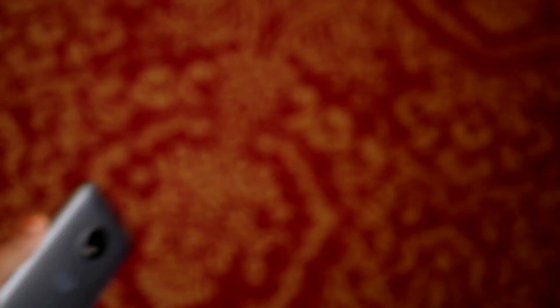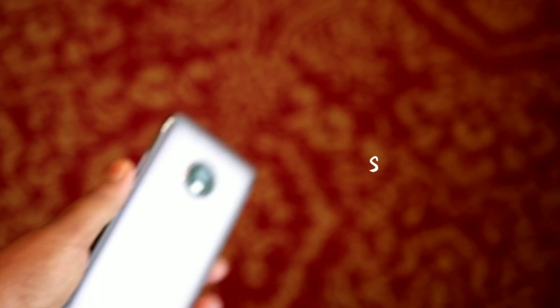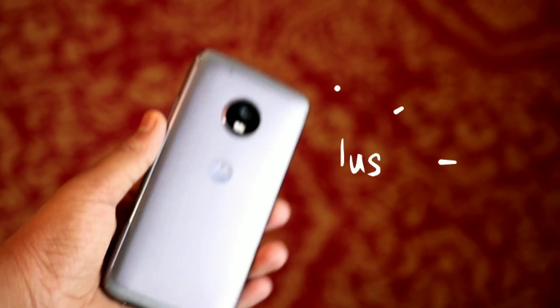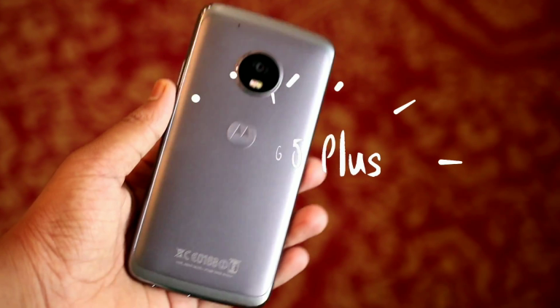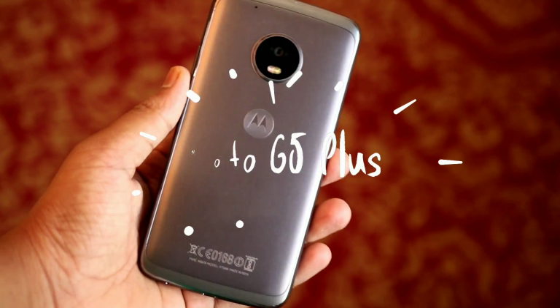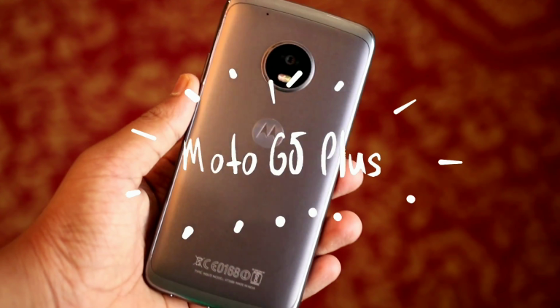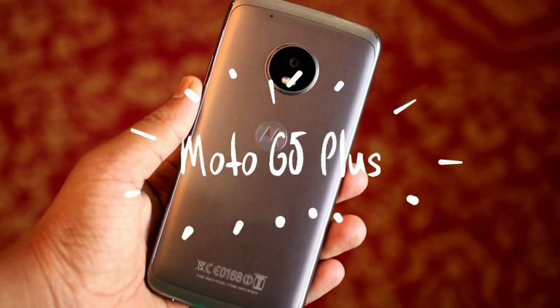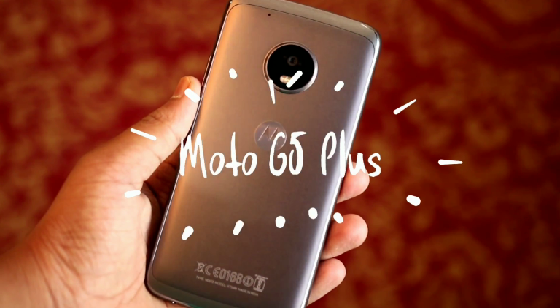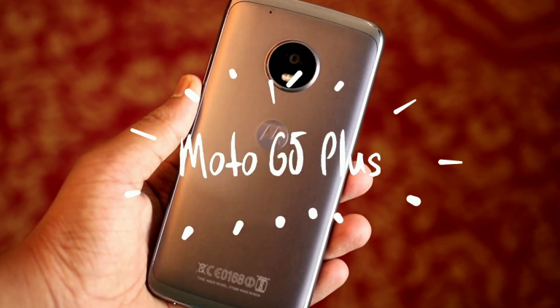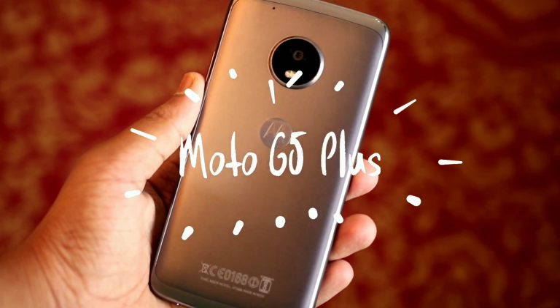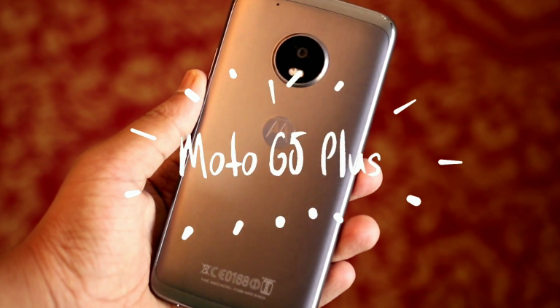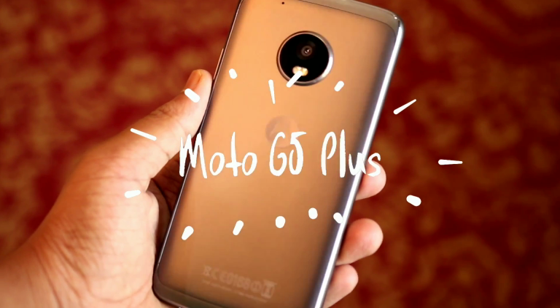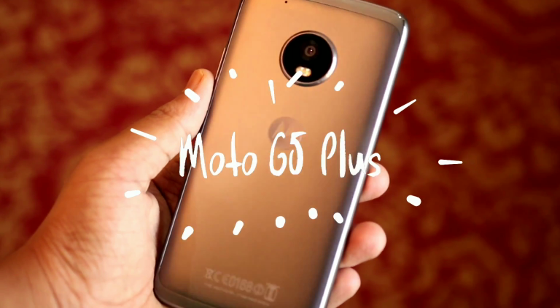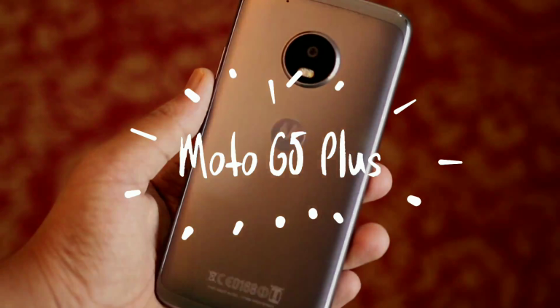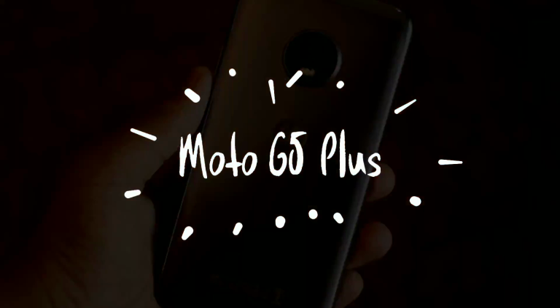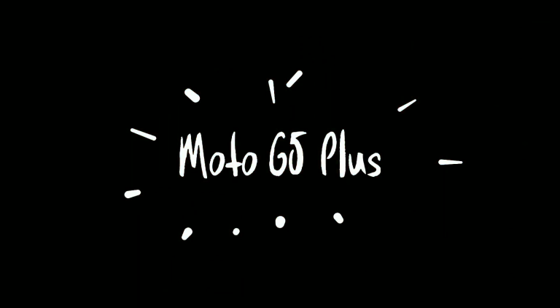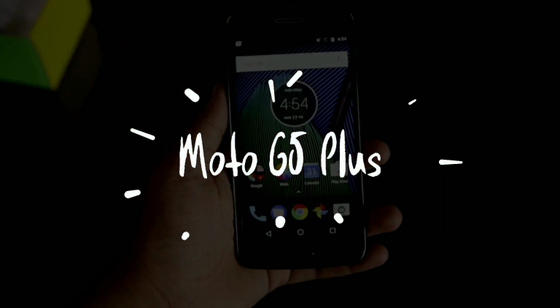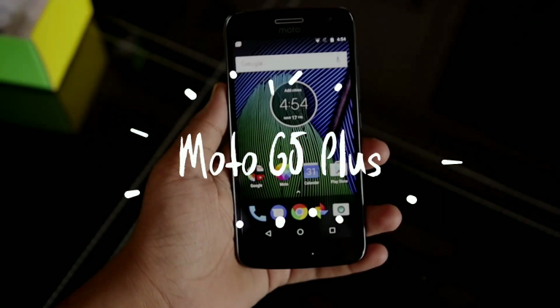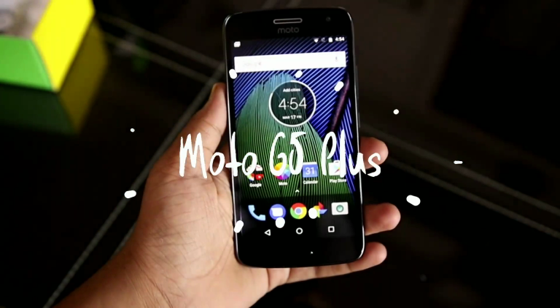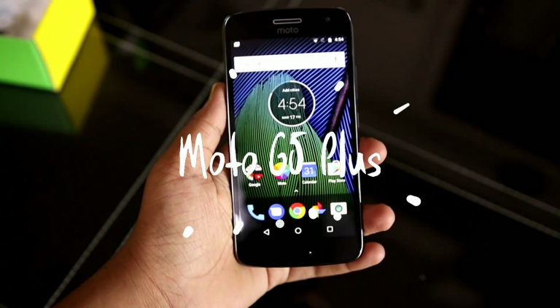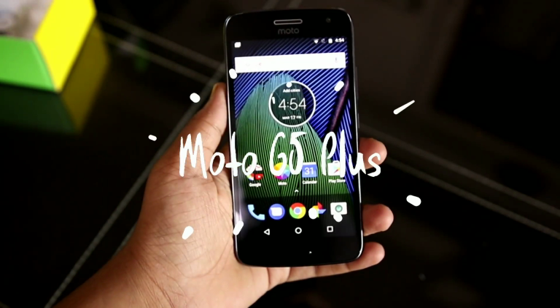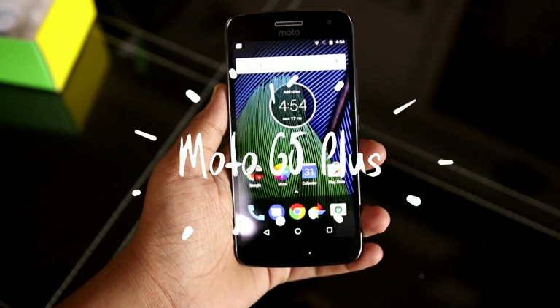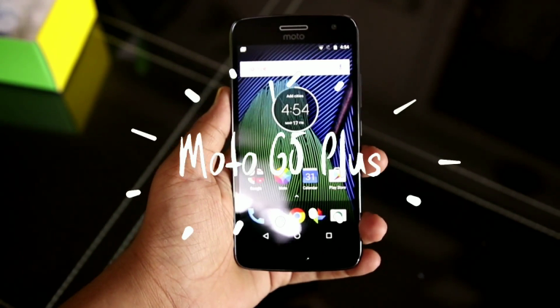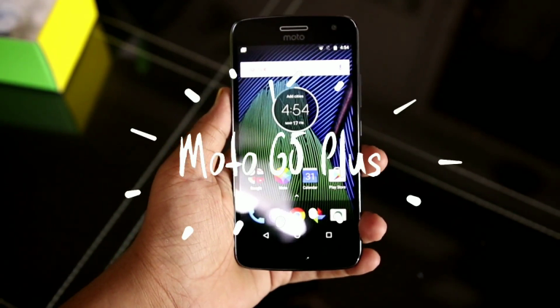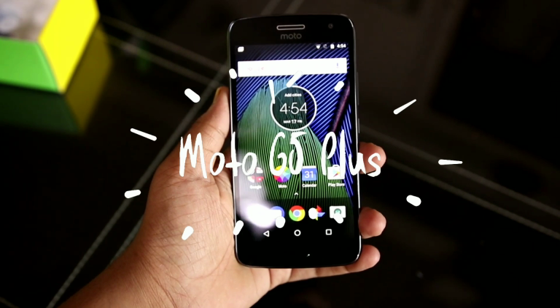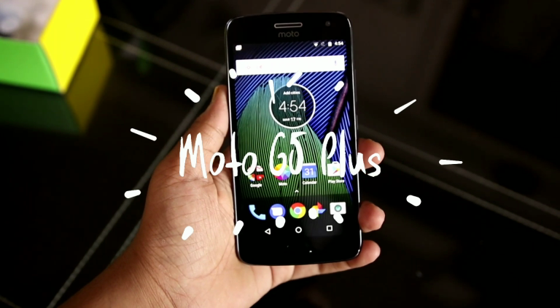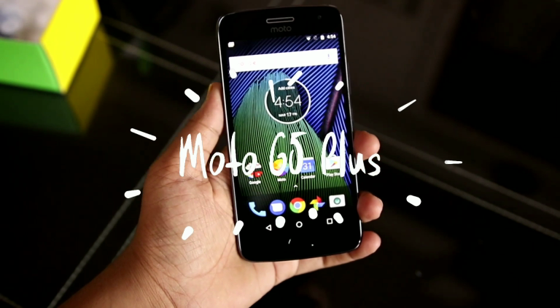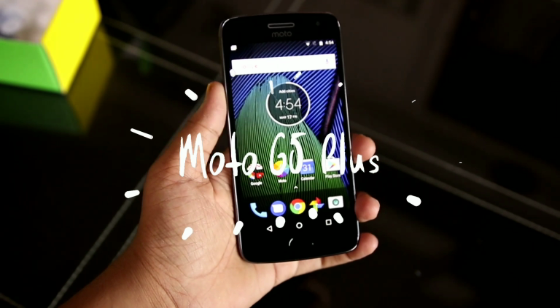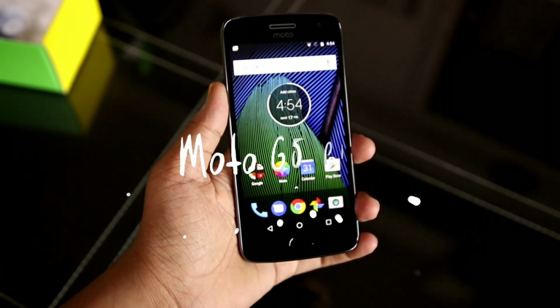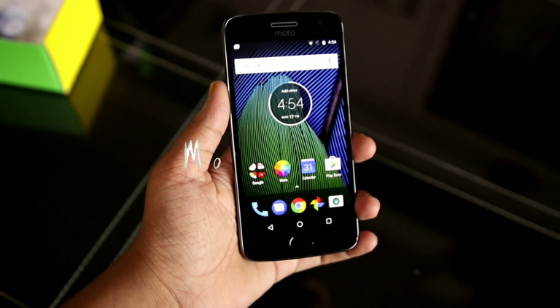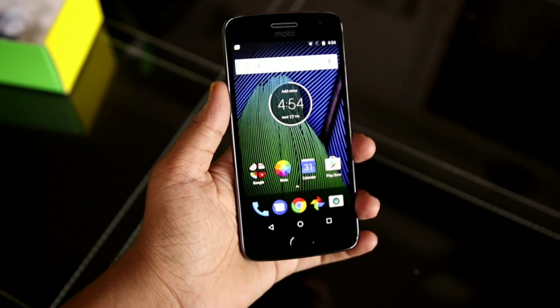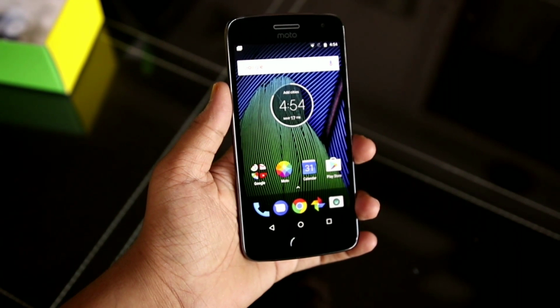Hey, what's up guys, Shobhan here from Austin Technology and let's take a look at the software features of the Moto G5 Plus.